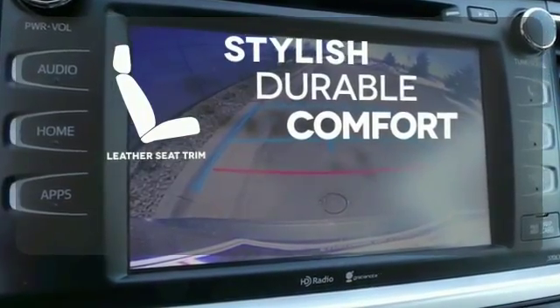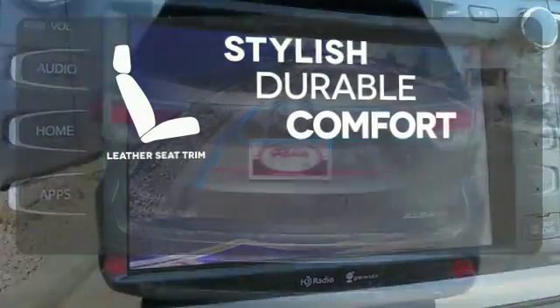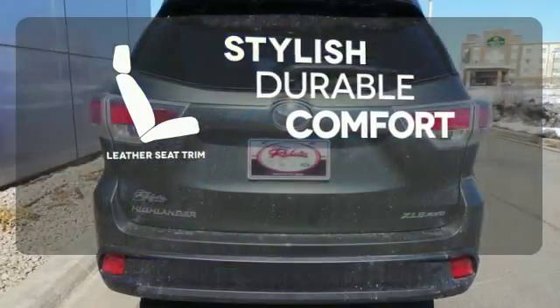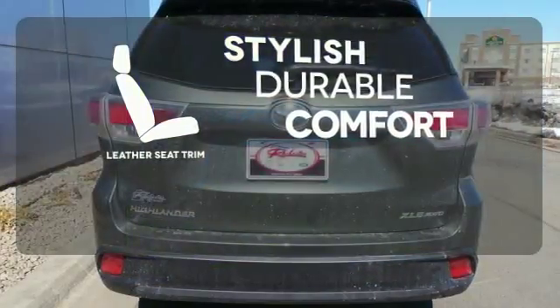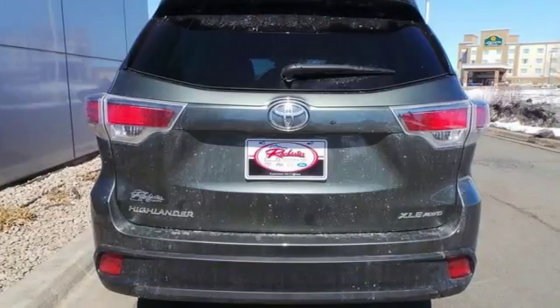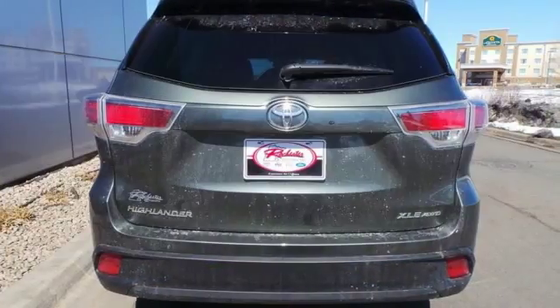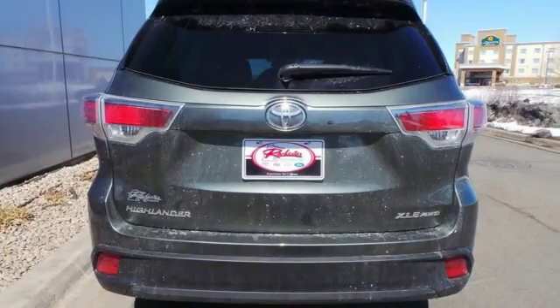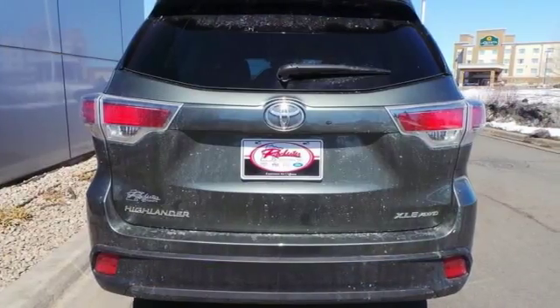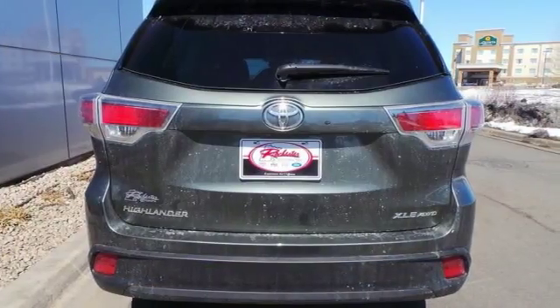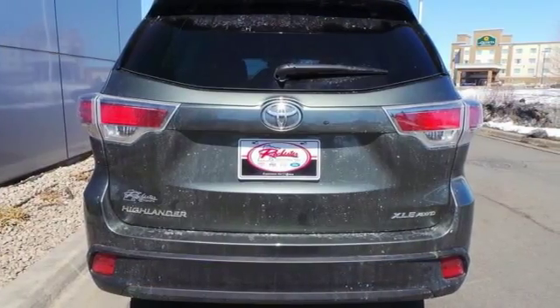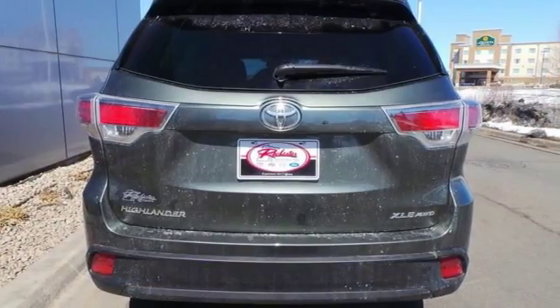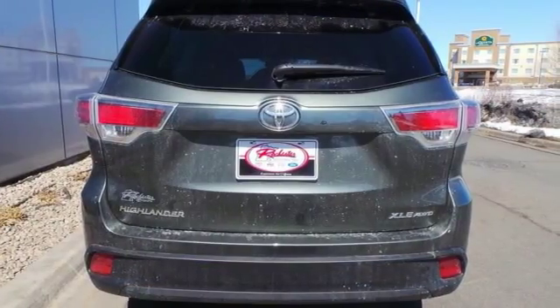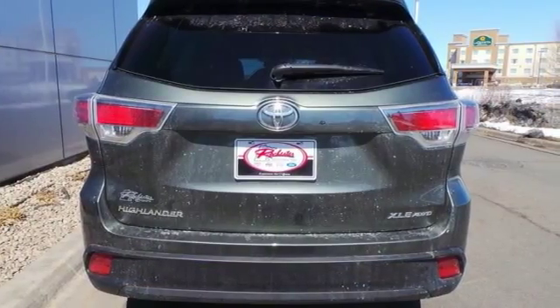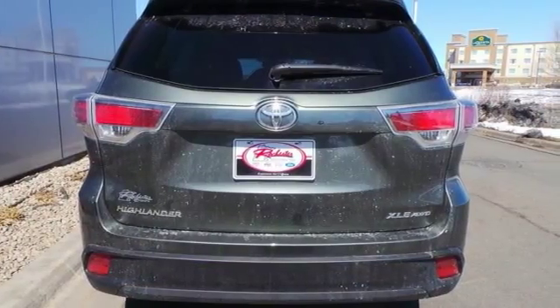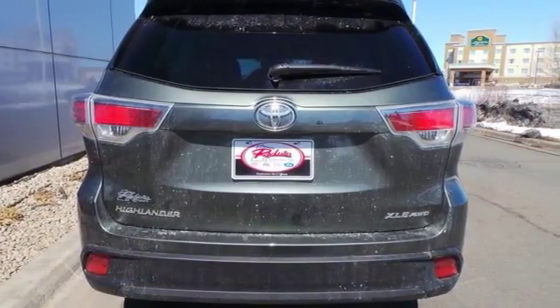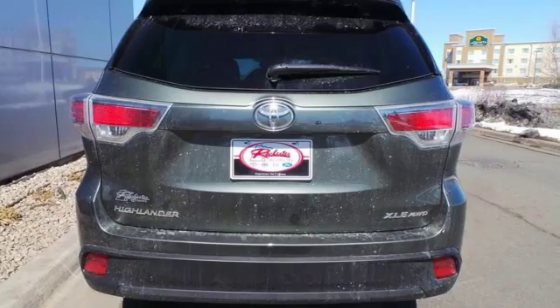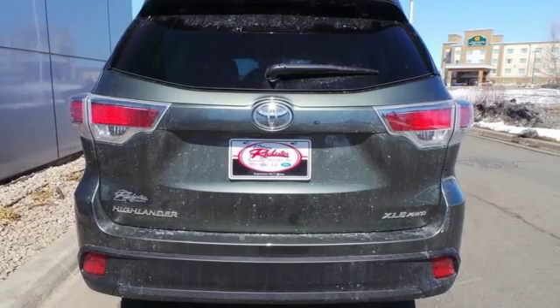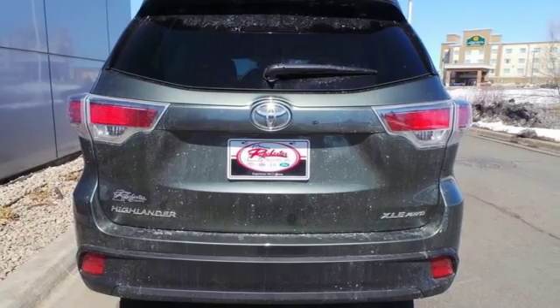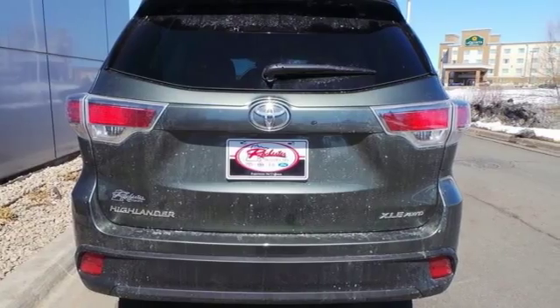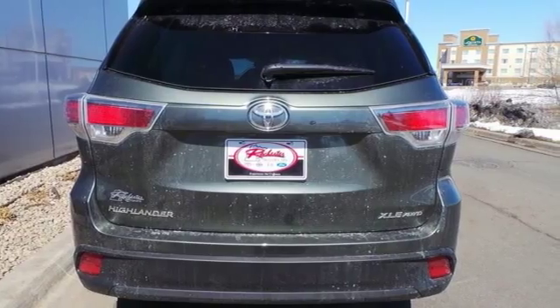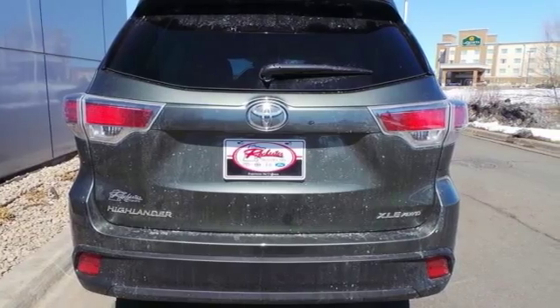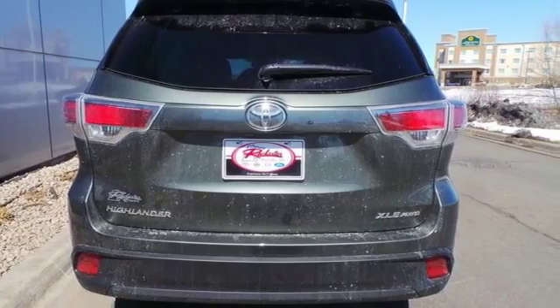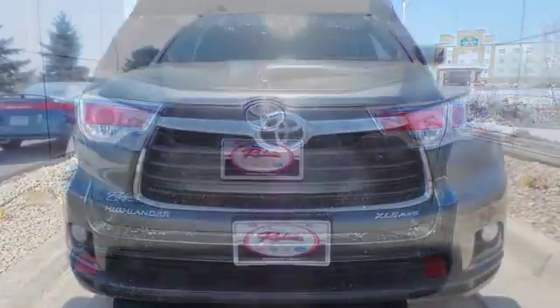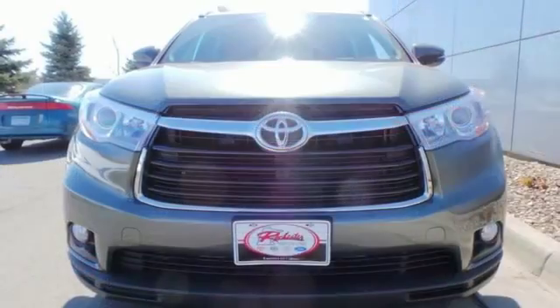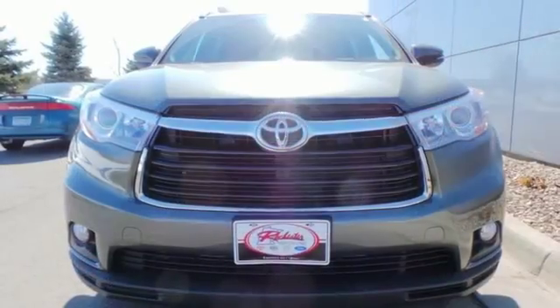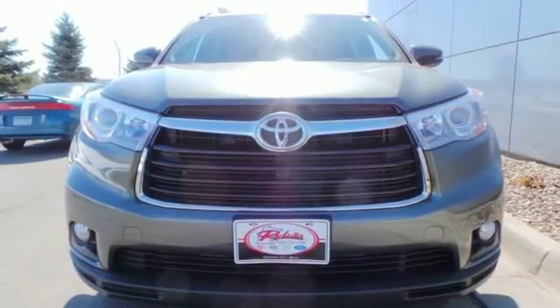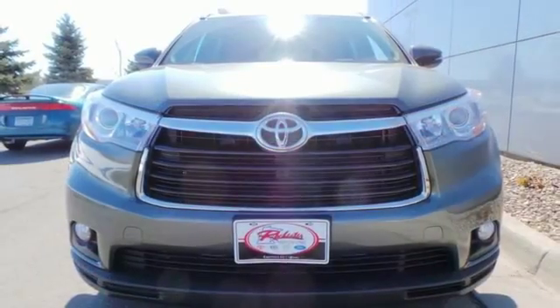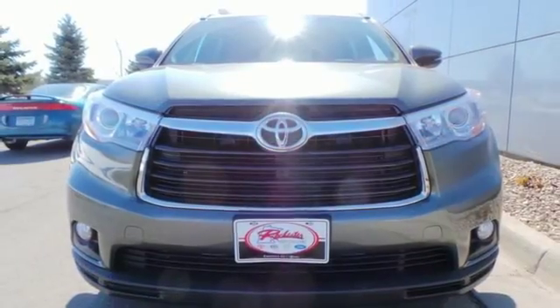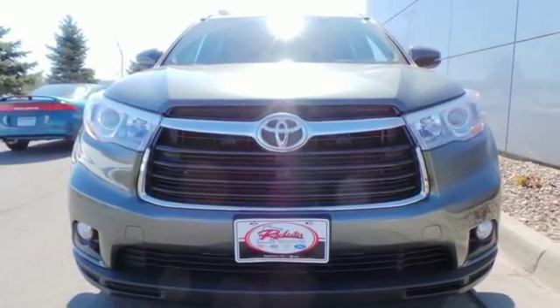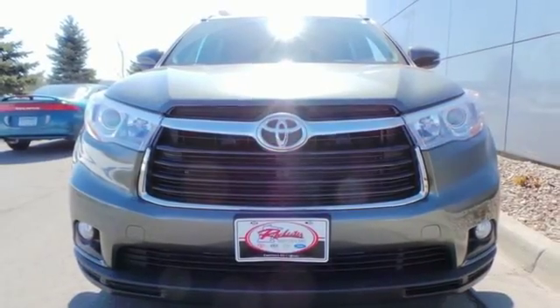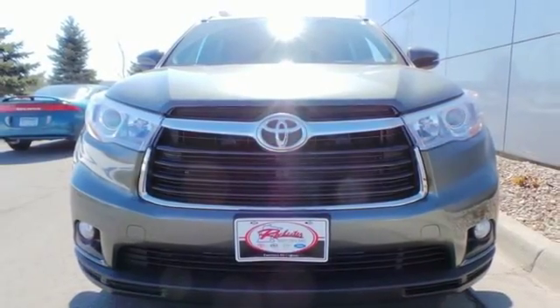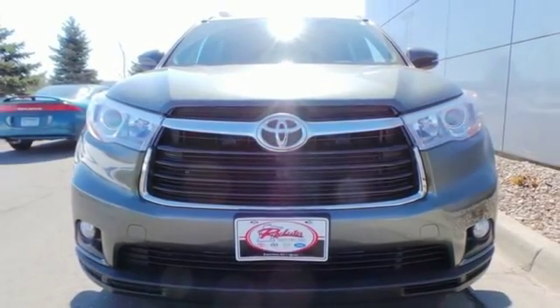The safety and practicality of this Highlander make it a smart choice. Come give it a test drive today.